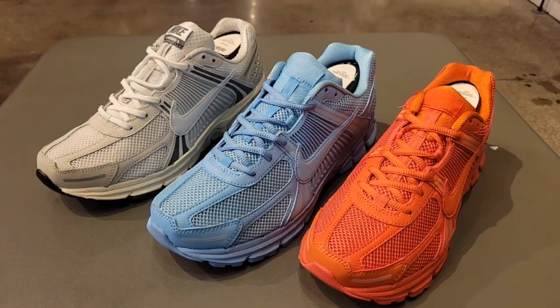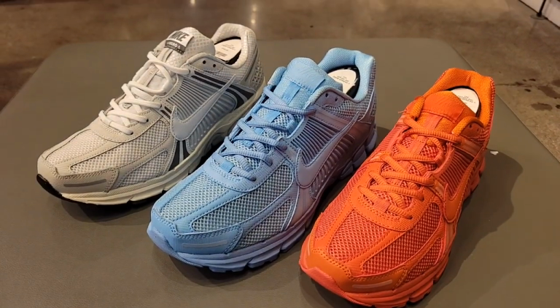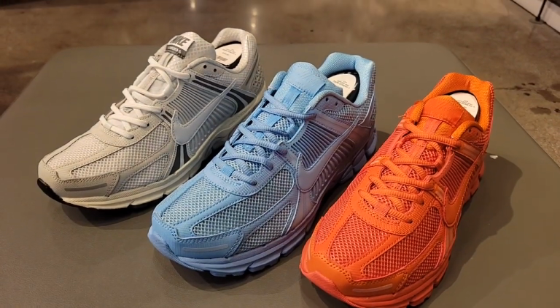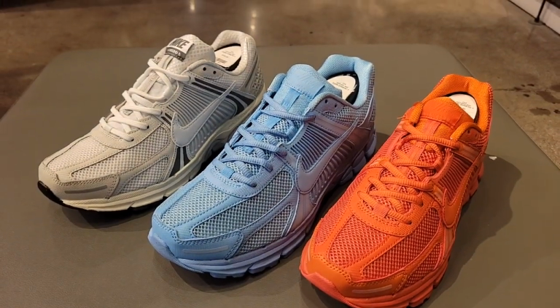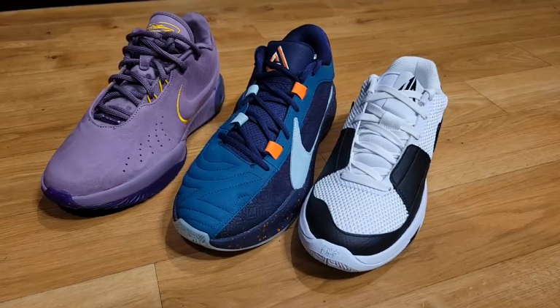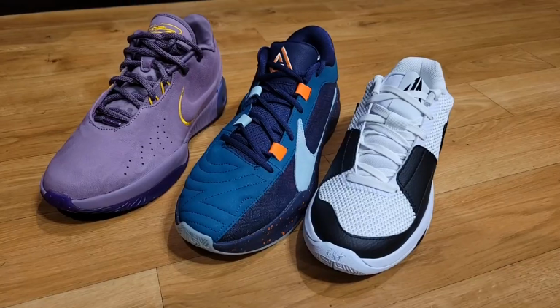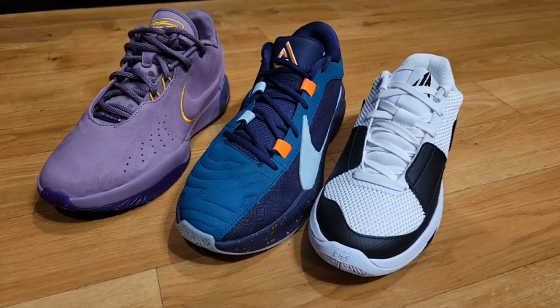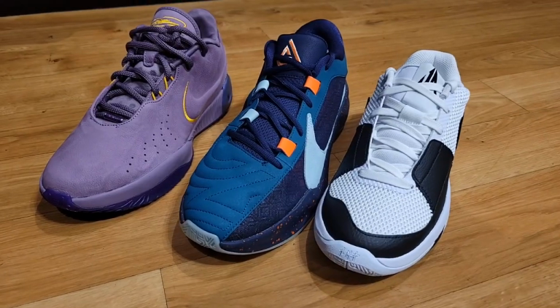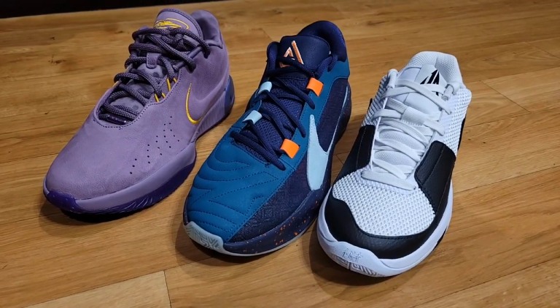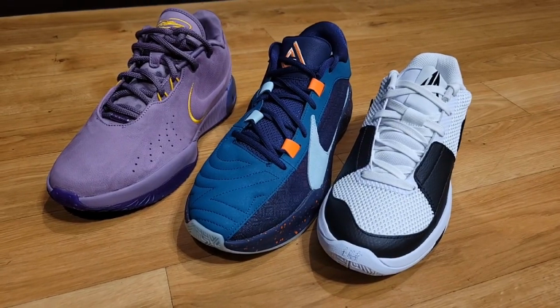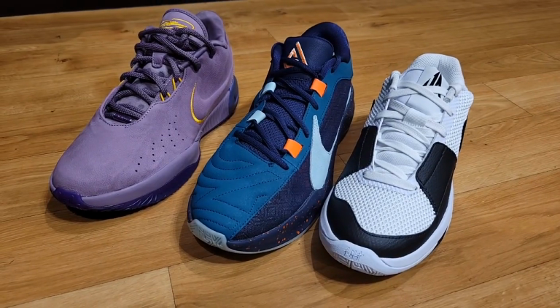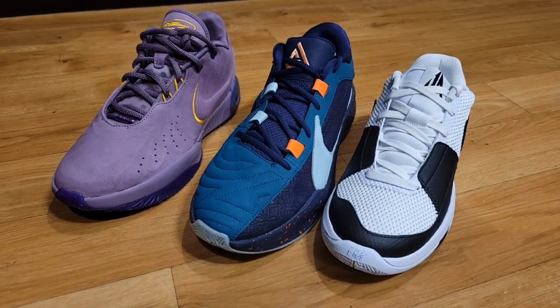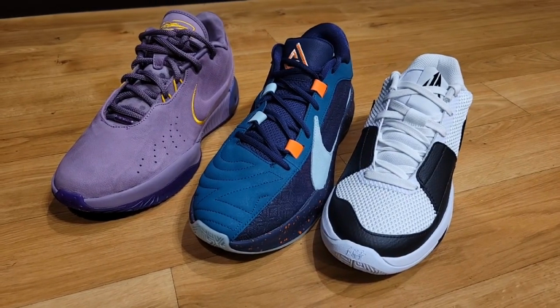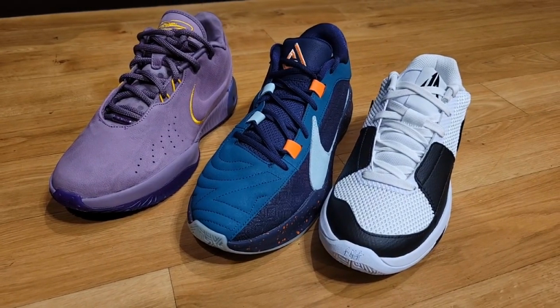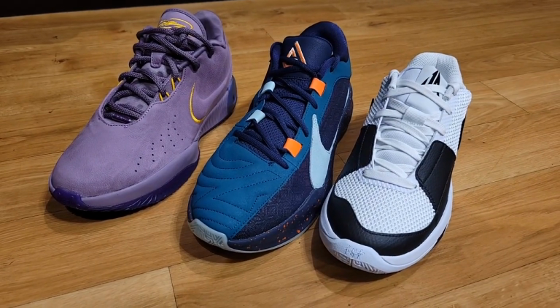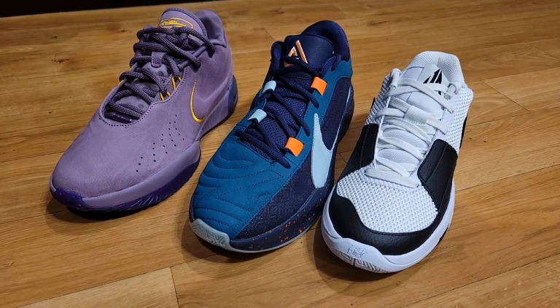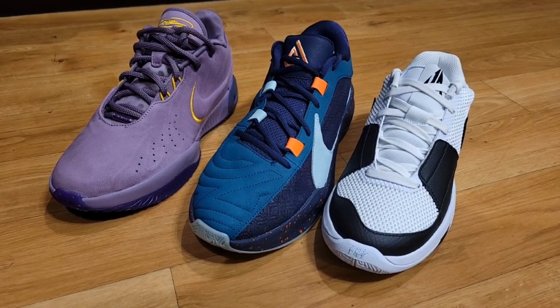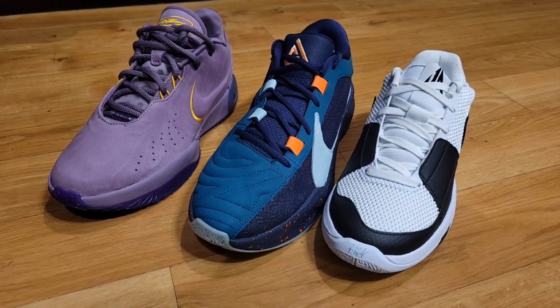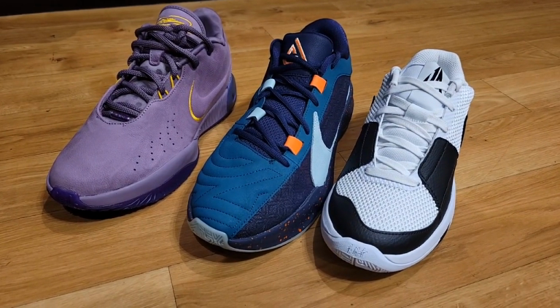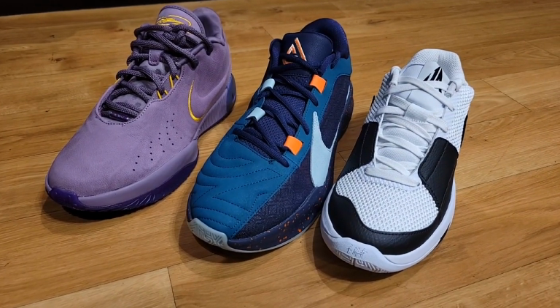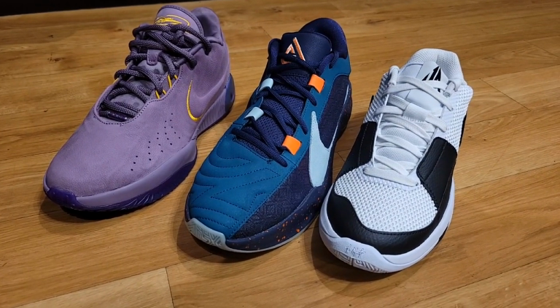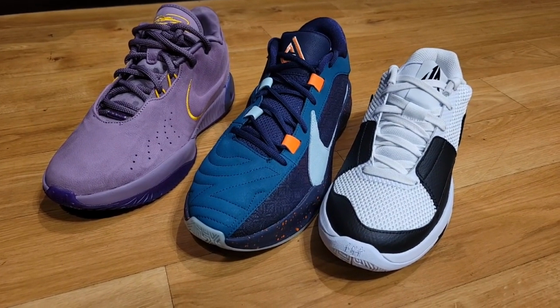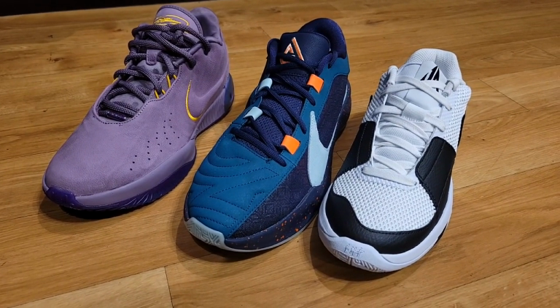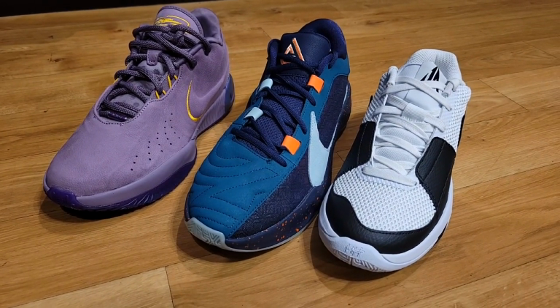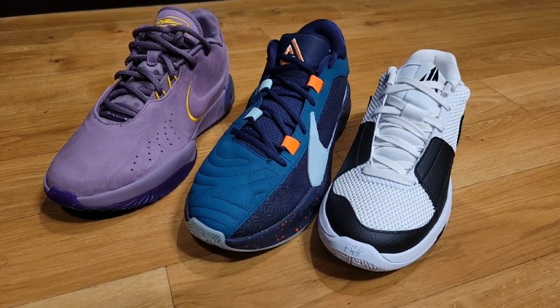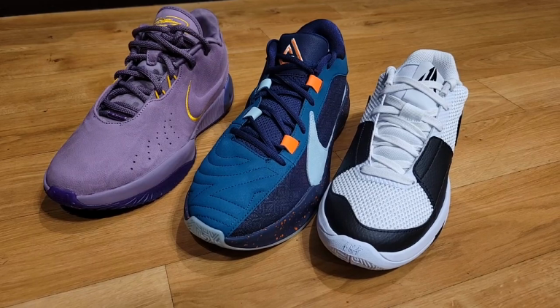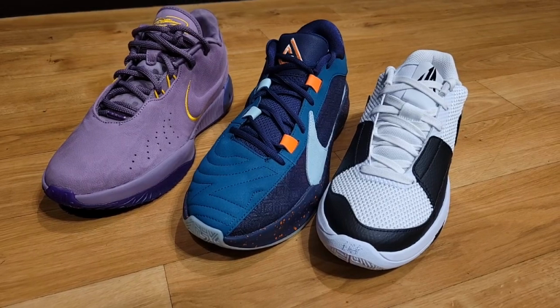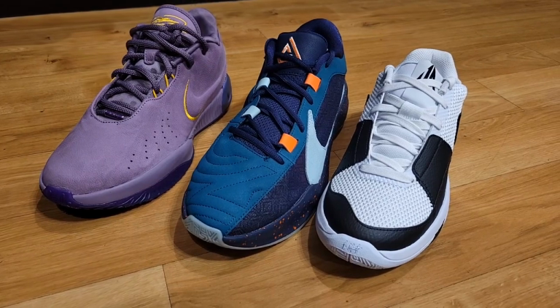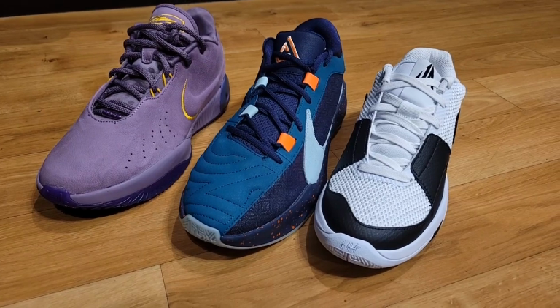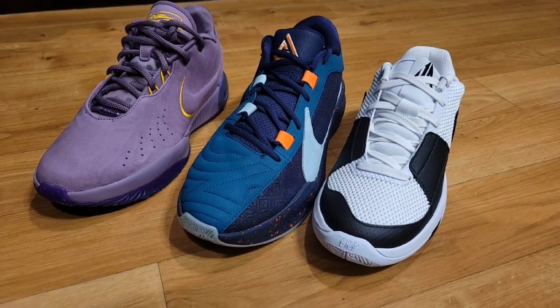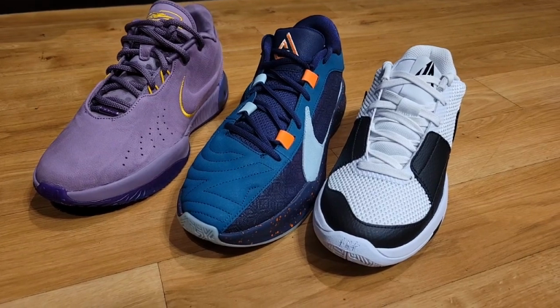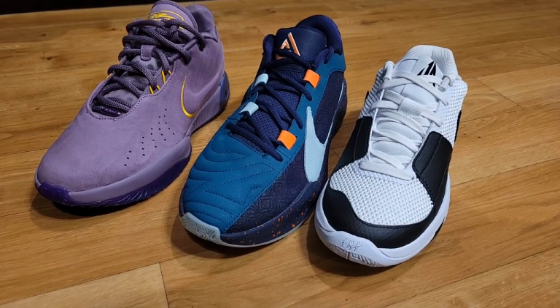Best silhouette — LeBron, Giannis, or Ja Morant? Let me know in the comments below.